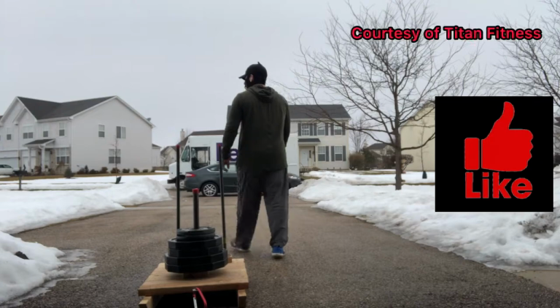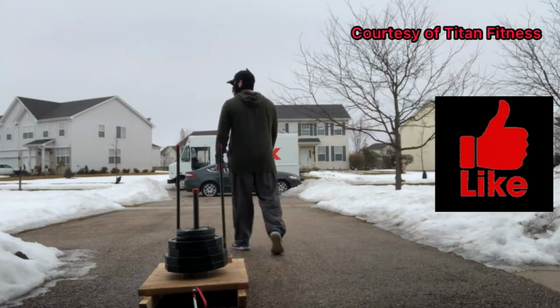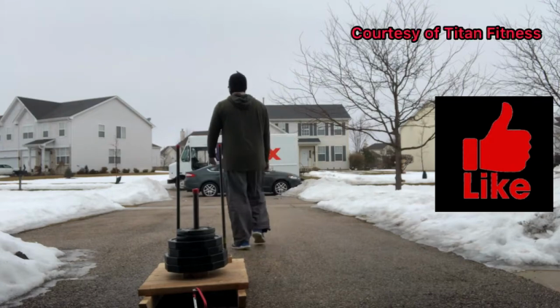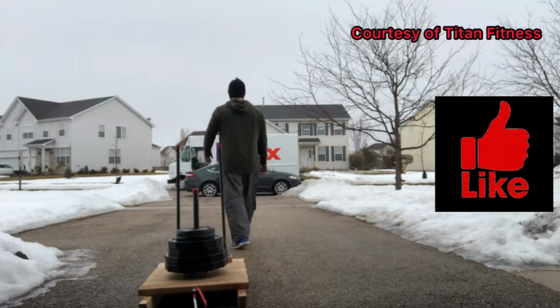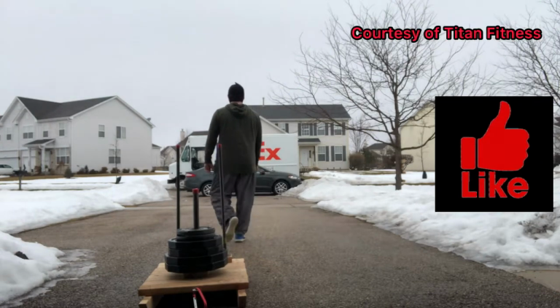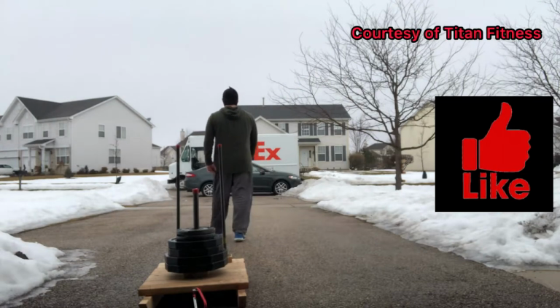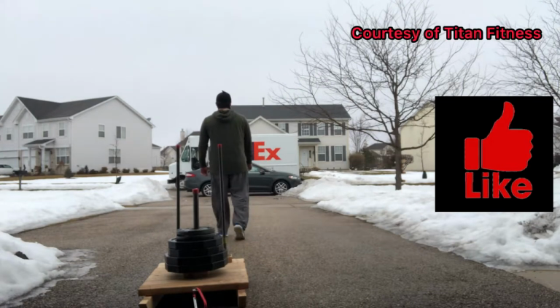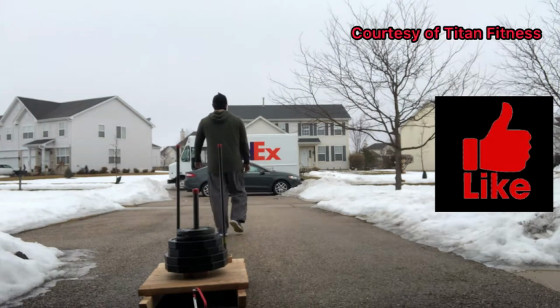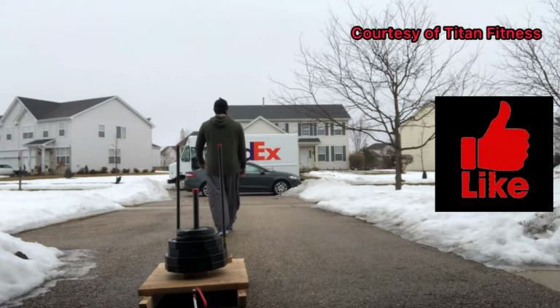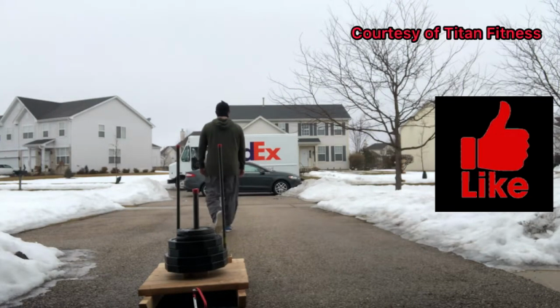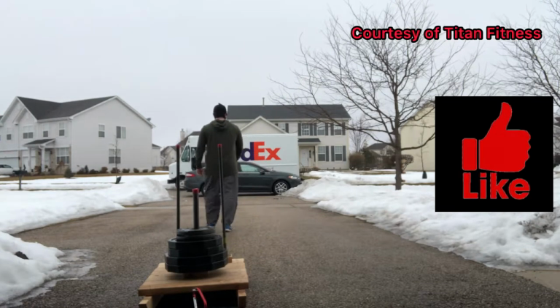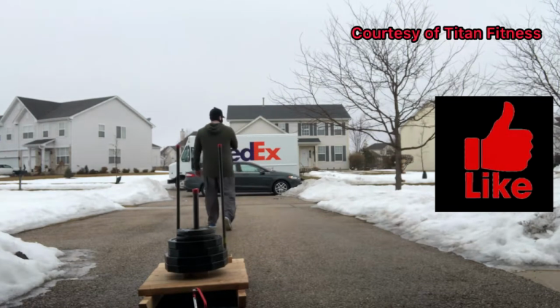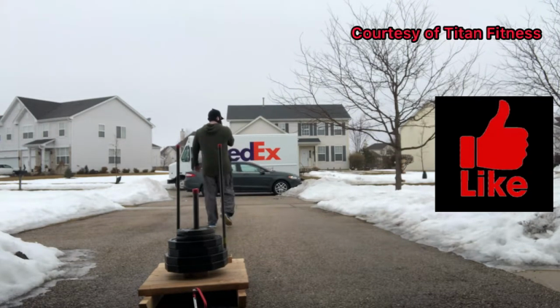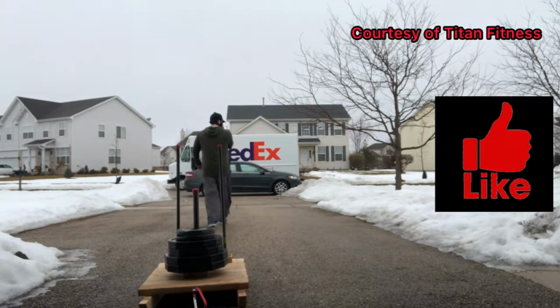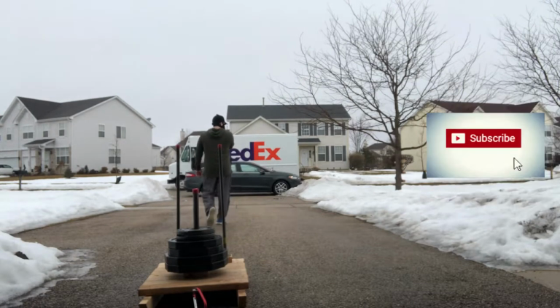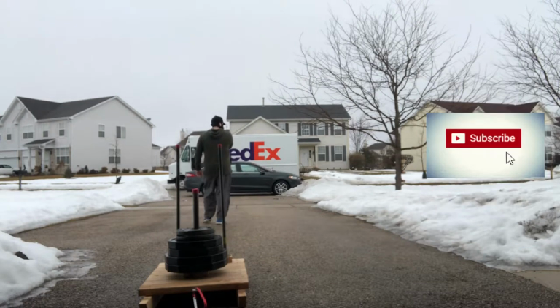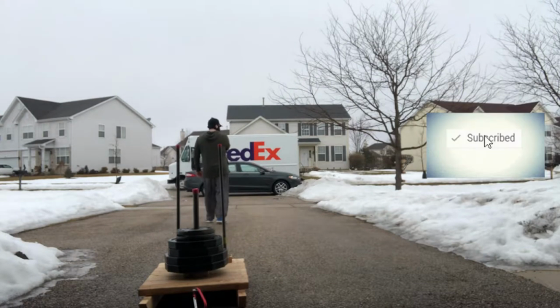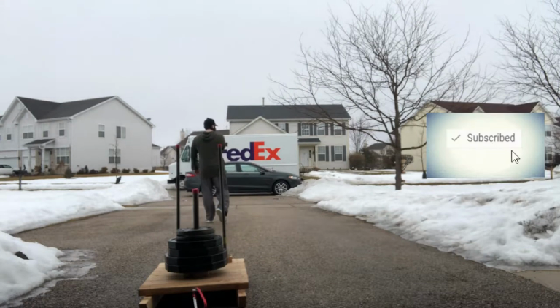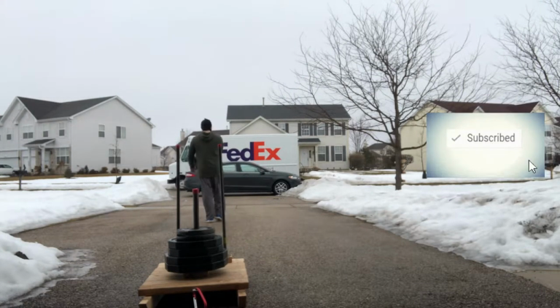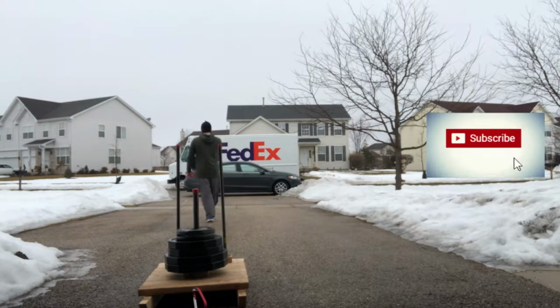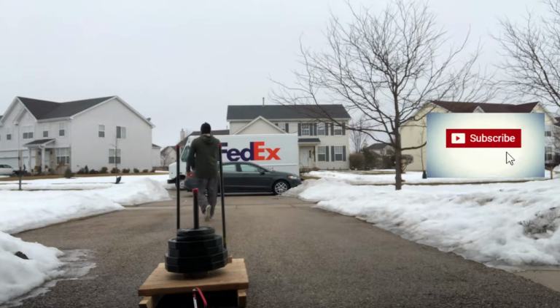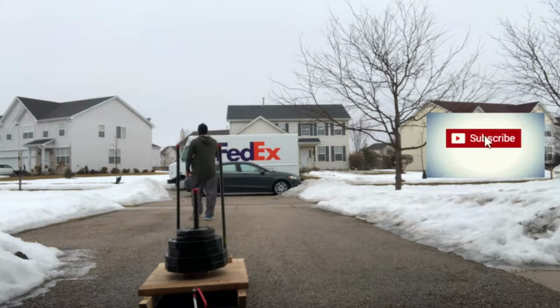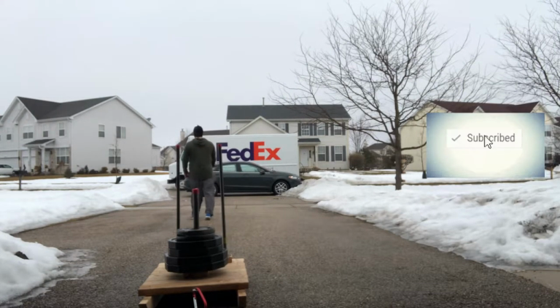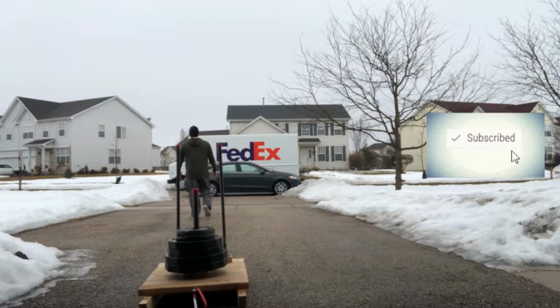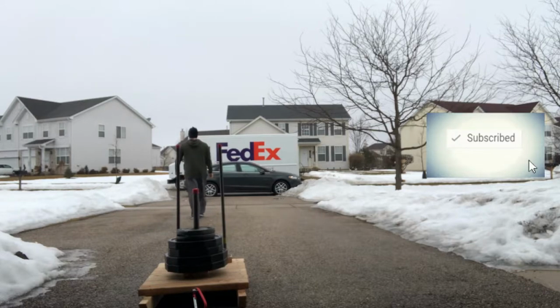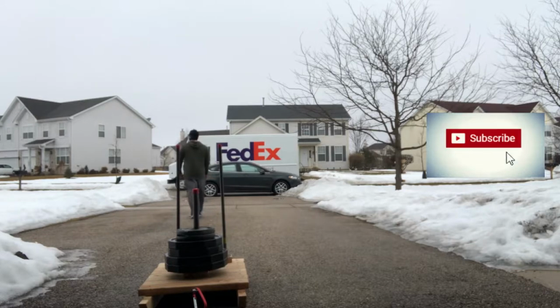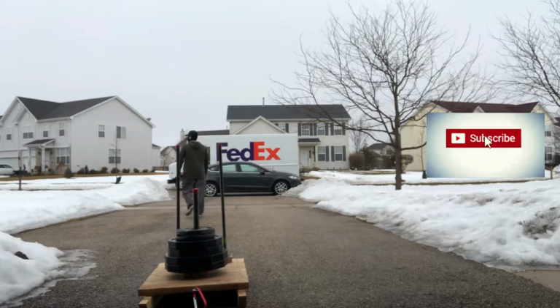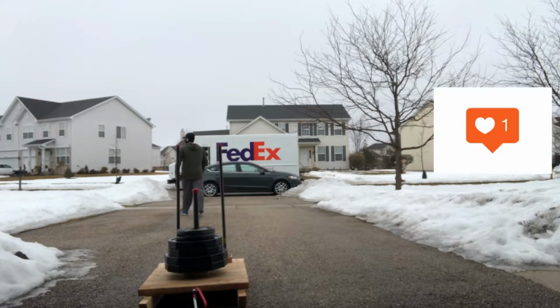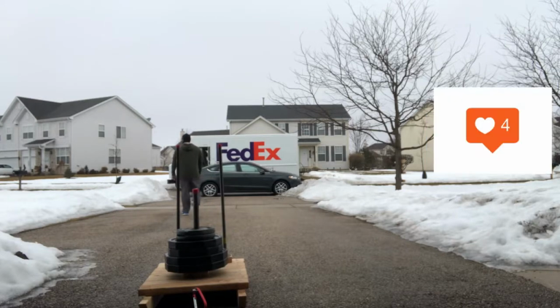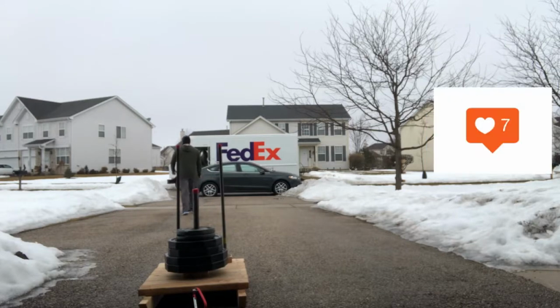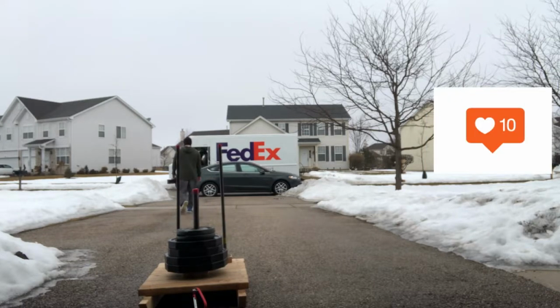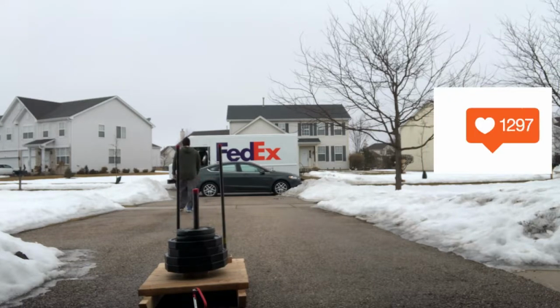Hey everyone, what's going on? It's Iron Hall Jim again. Today's review is on the angled multi-grip barbell from Titan Fitness.